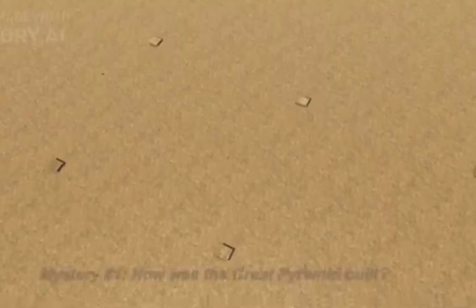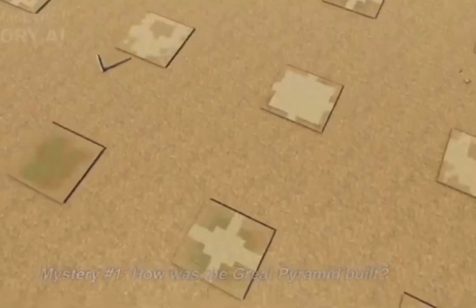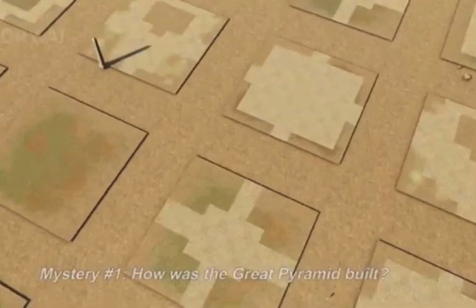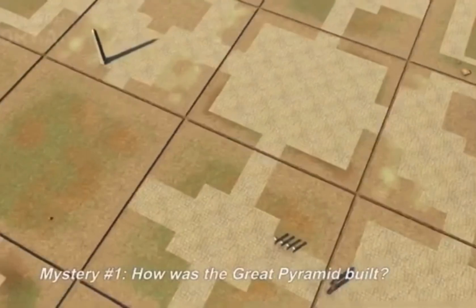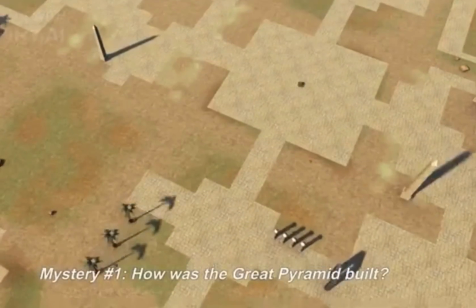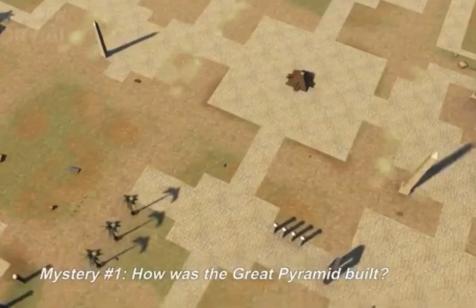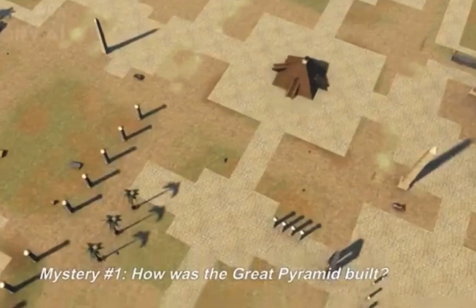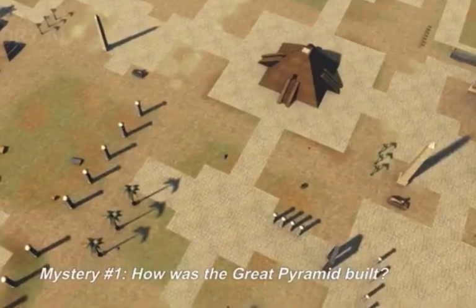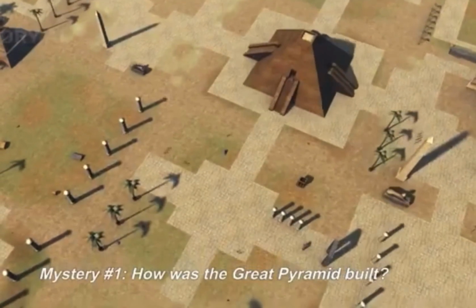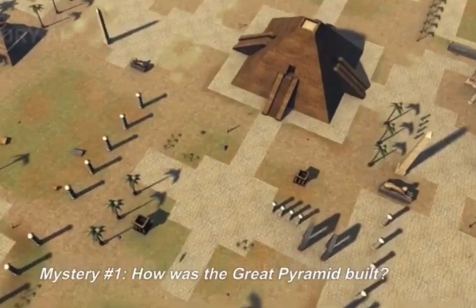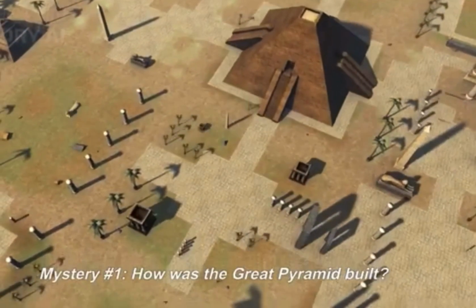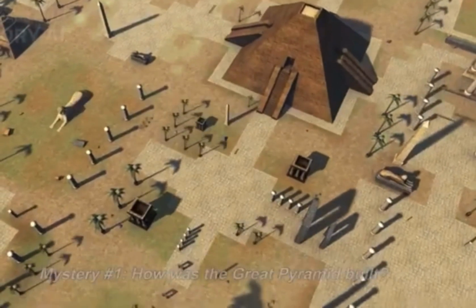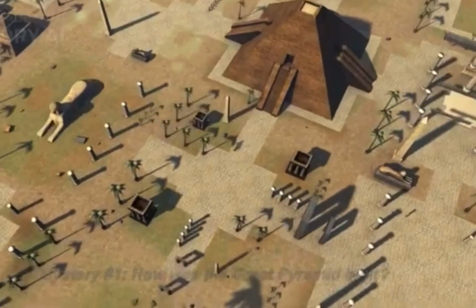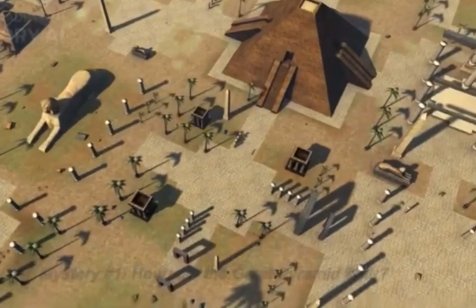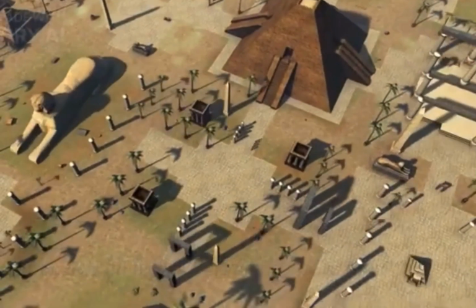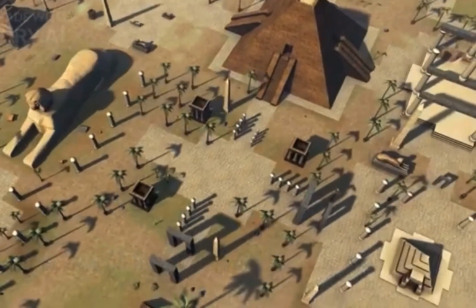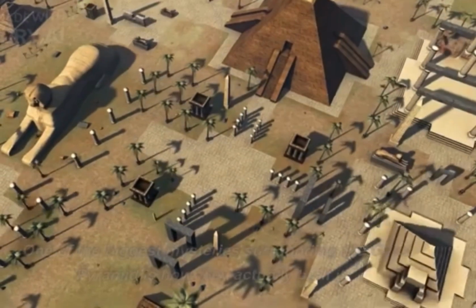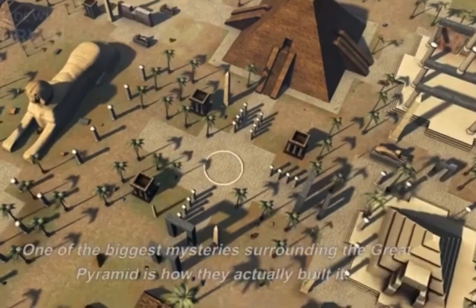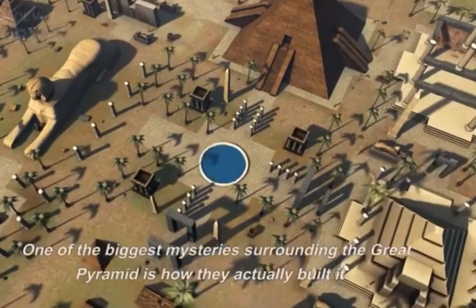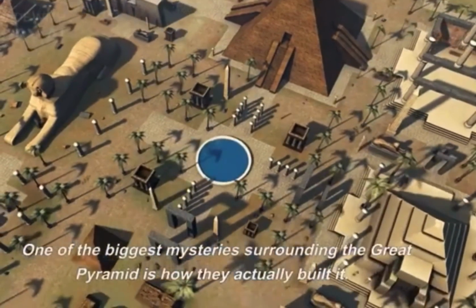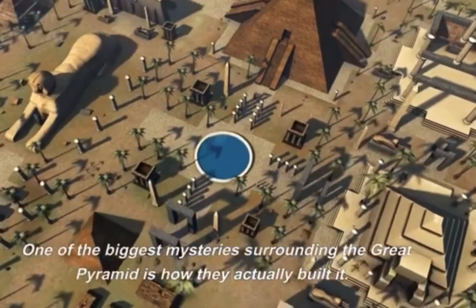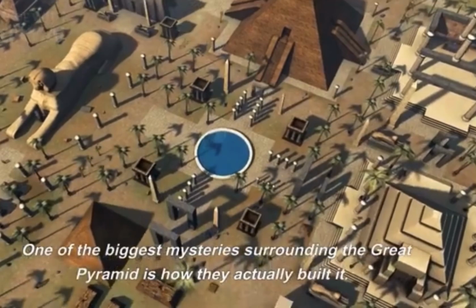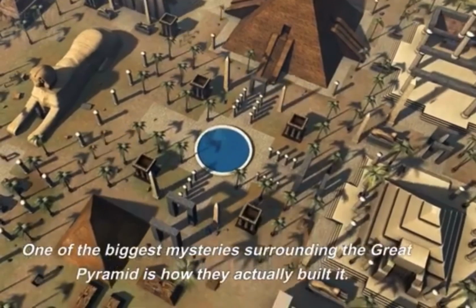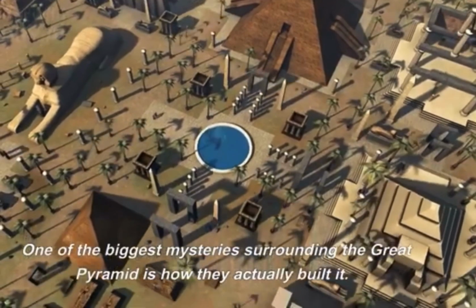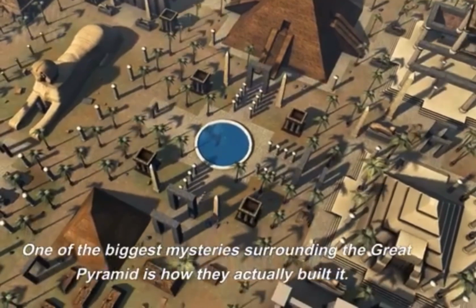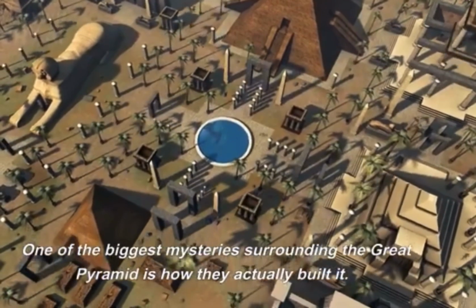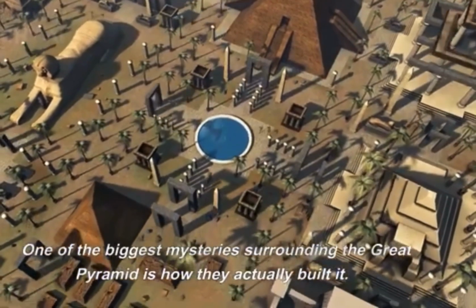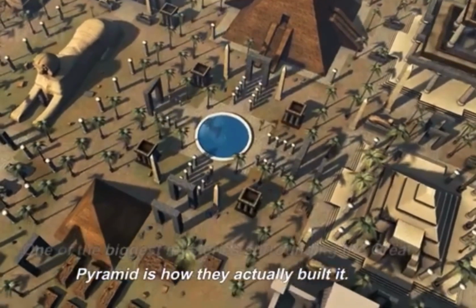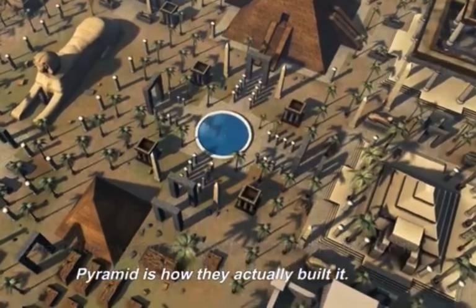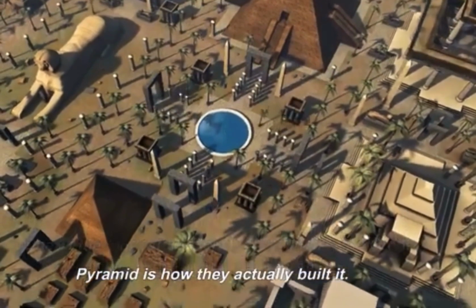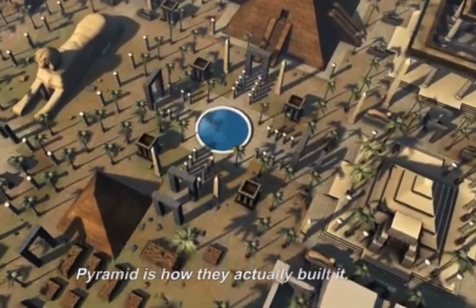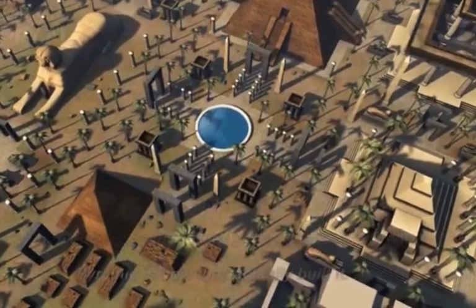Mystery number one: how was the Great Pyramid built? One of the biggest mysteries surrounding the Great Pyramid is how they actually built it.